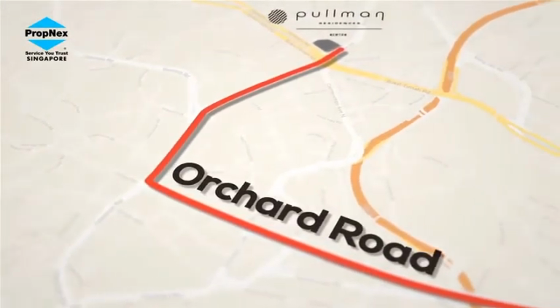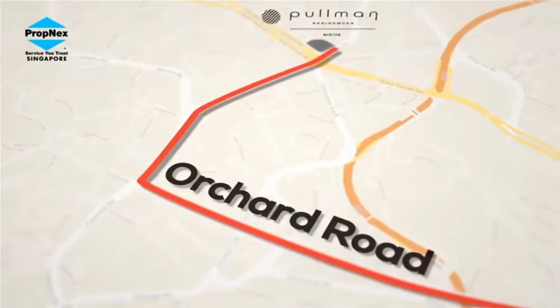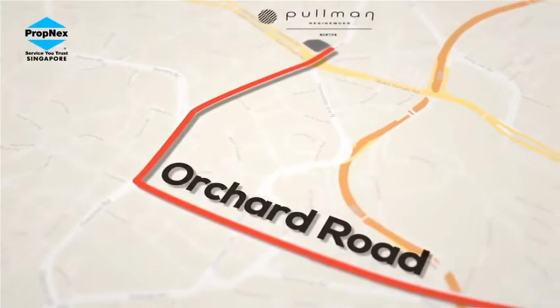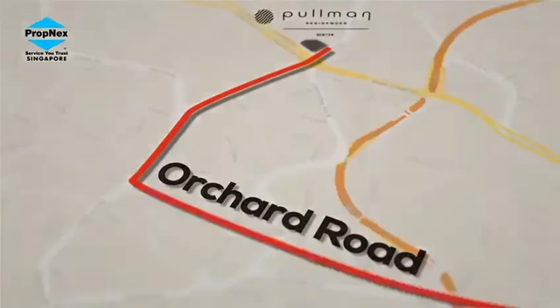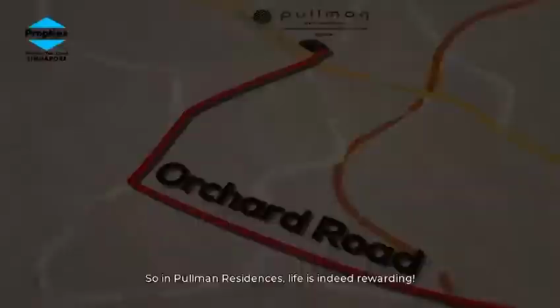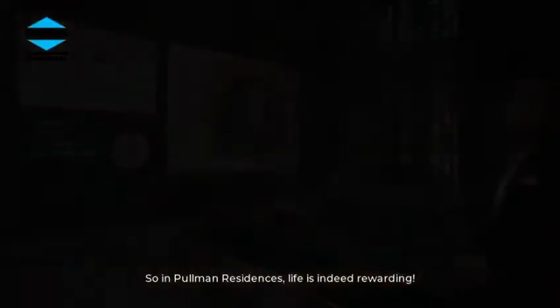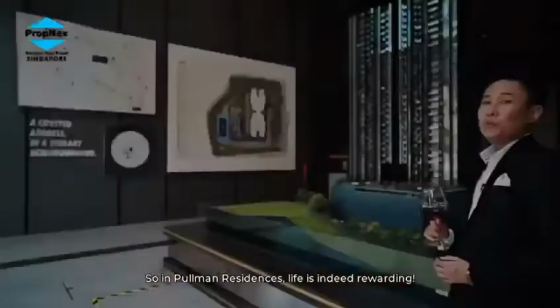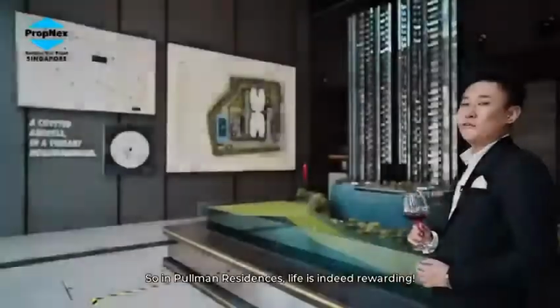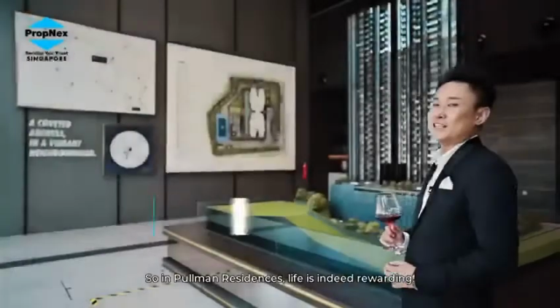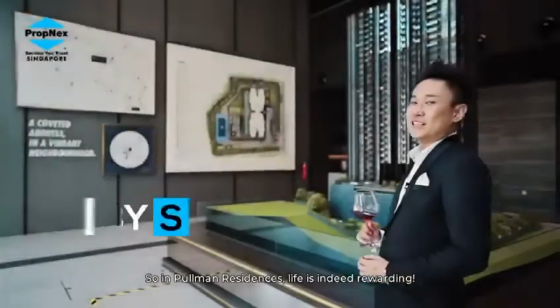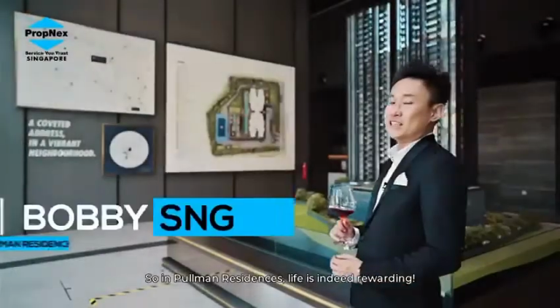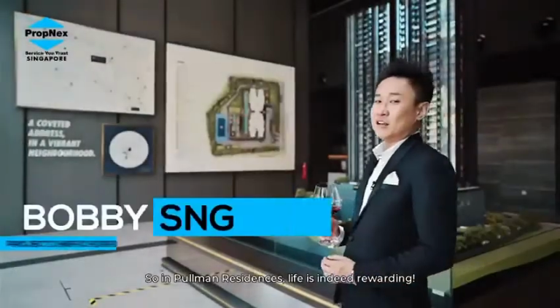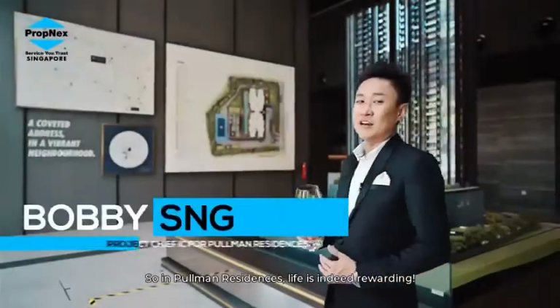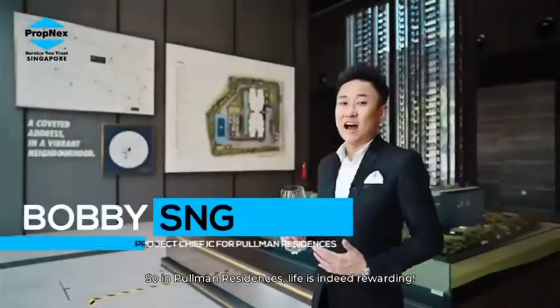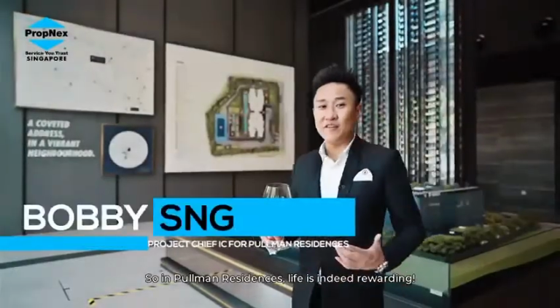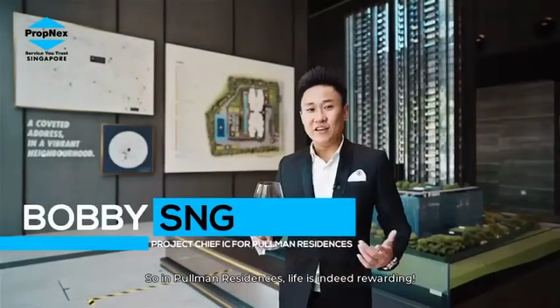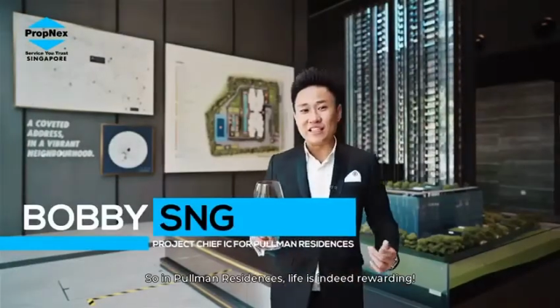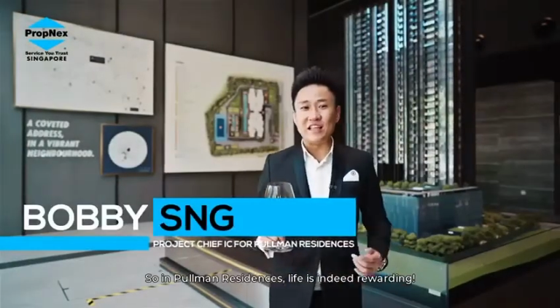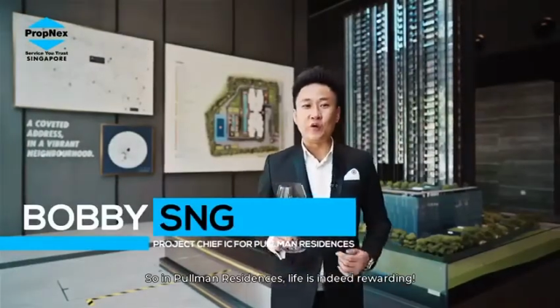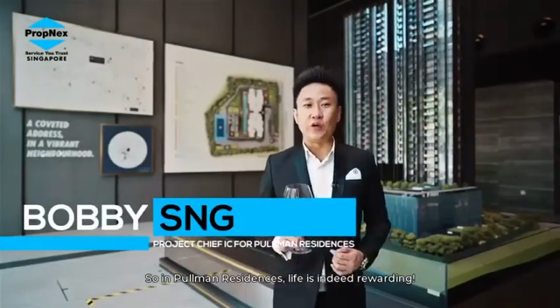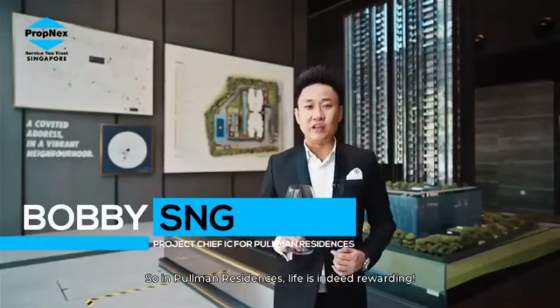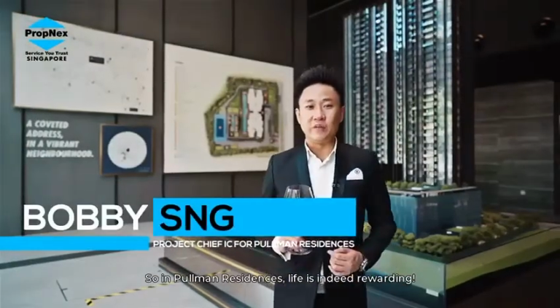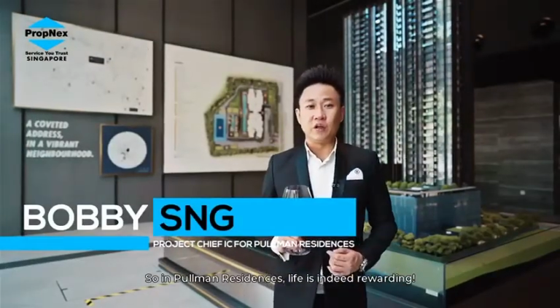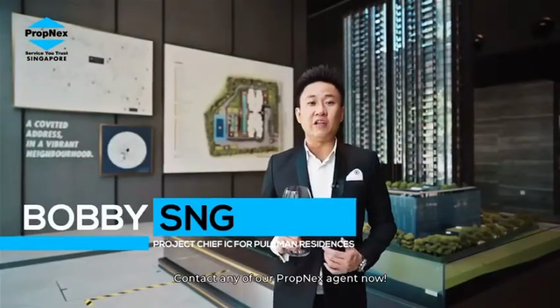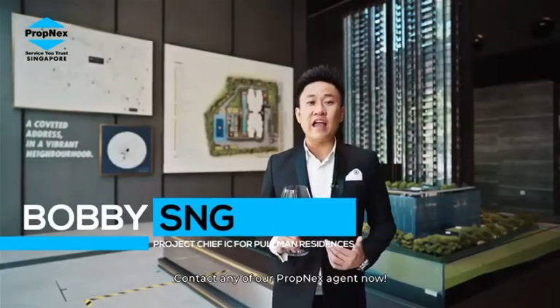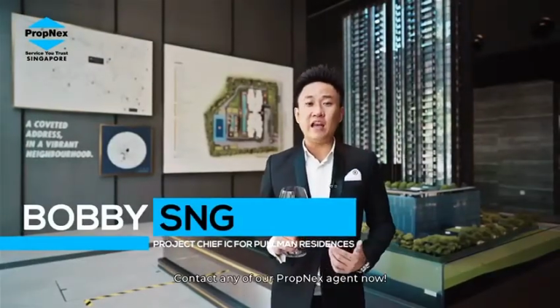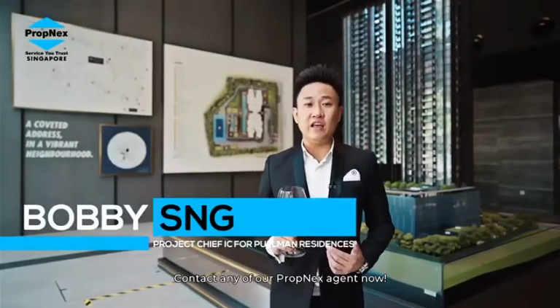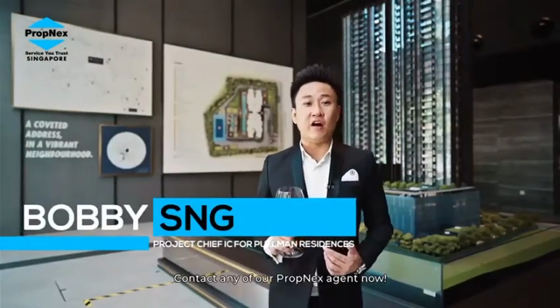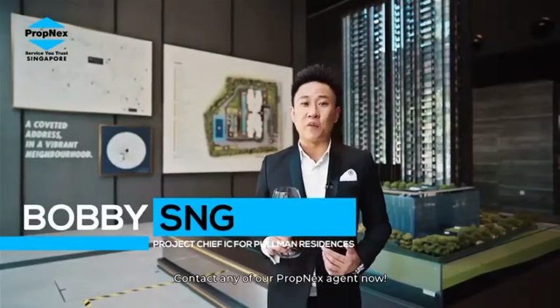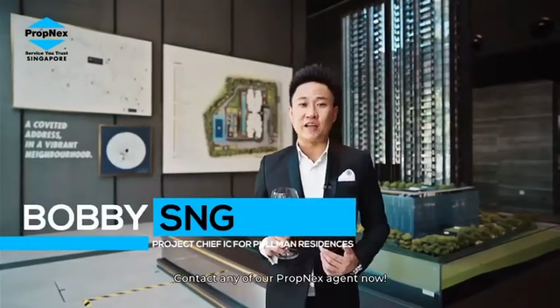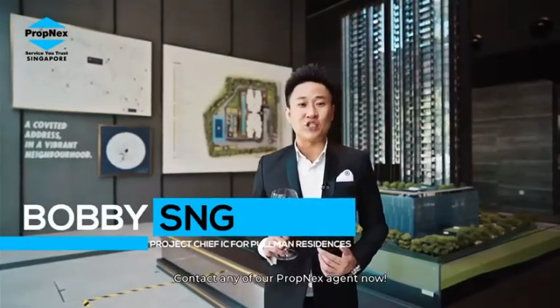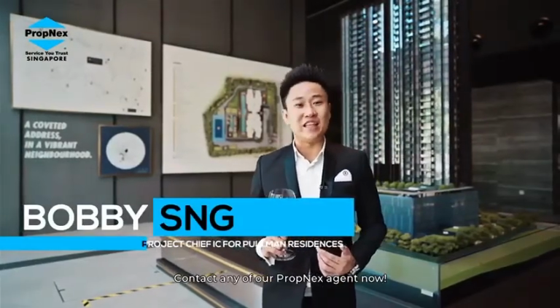So Pullman Residences — life is indeed rewarding. Contact any of our property agents now.